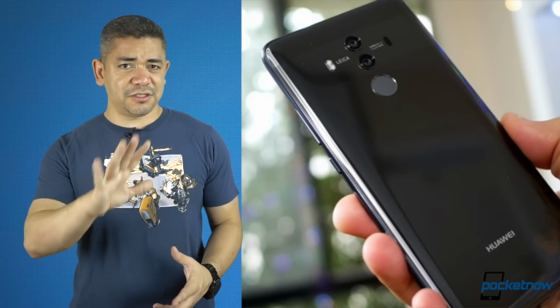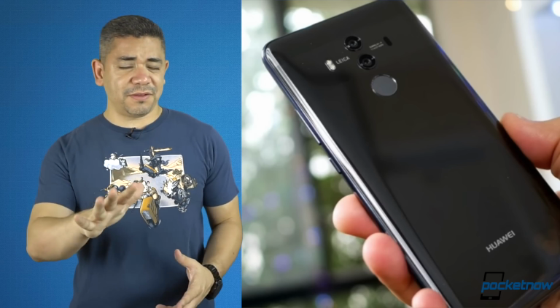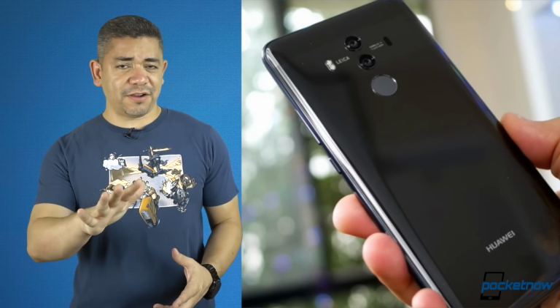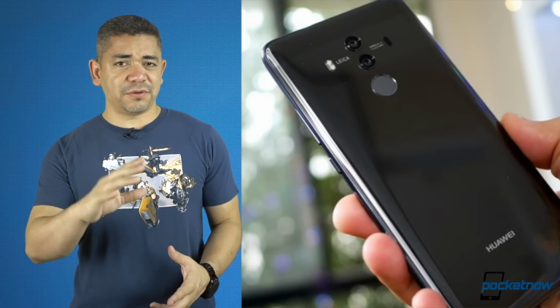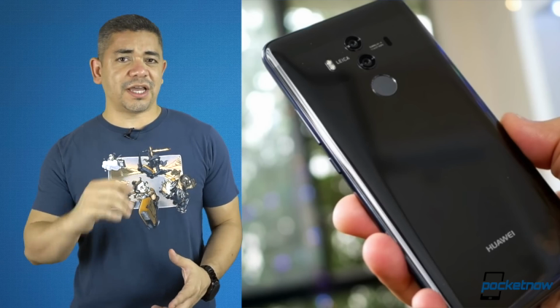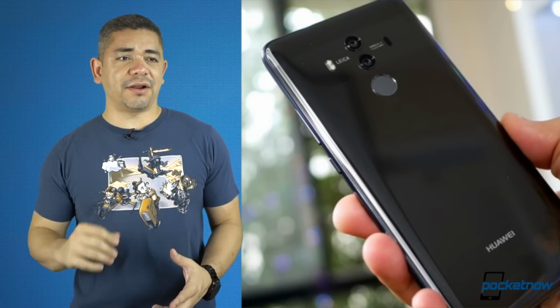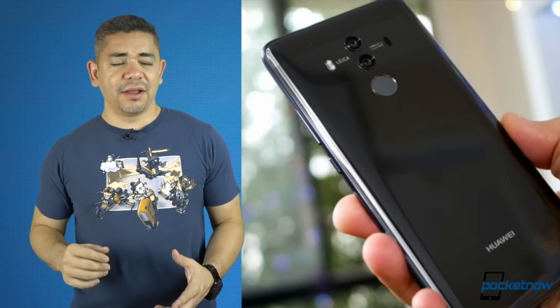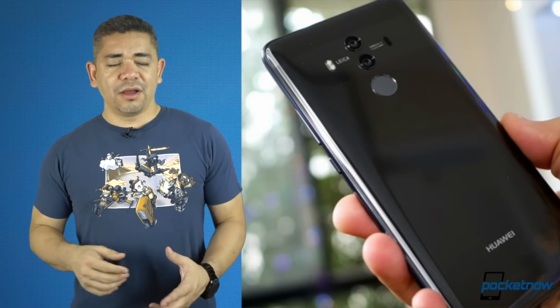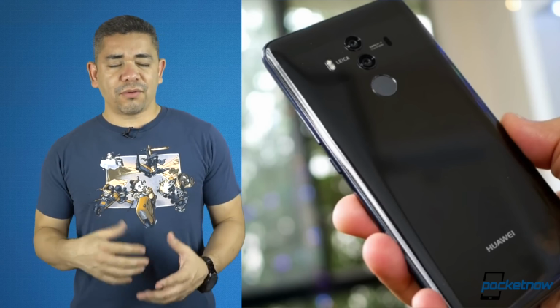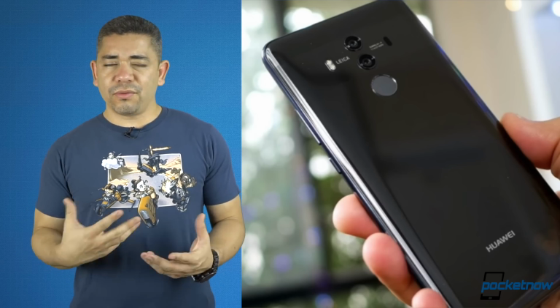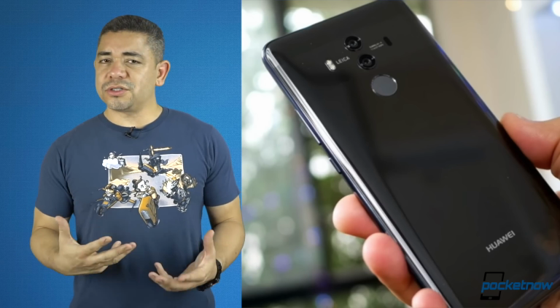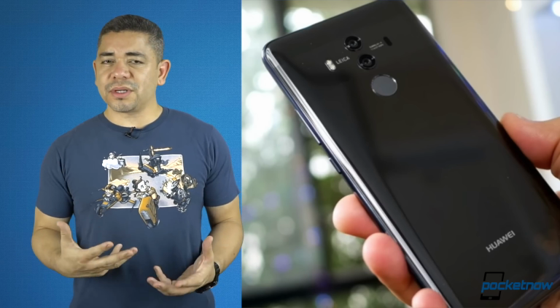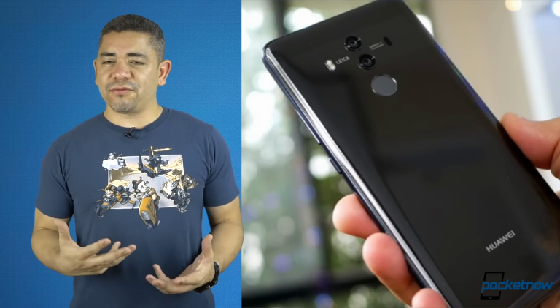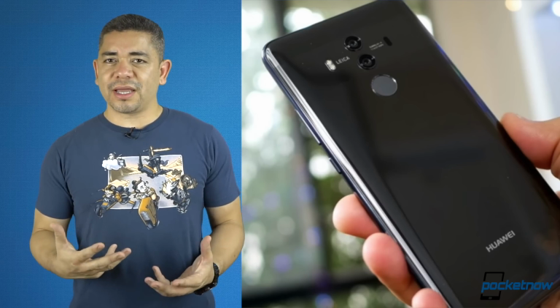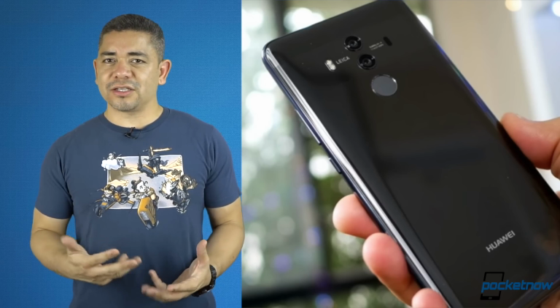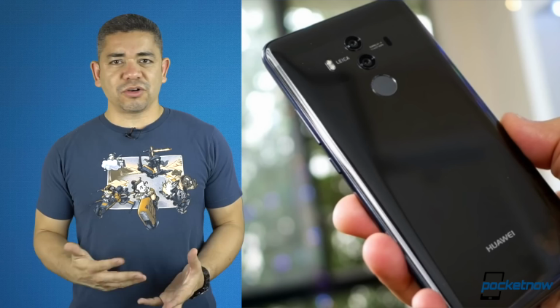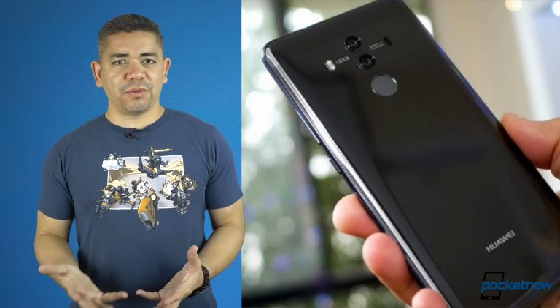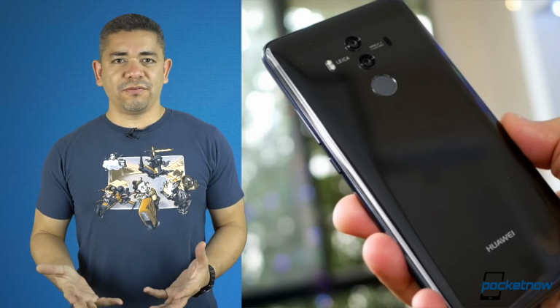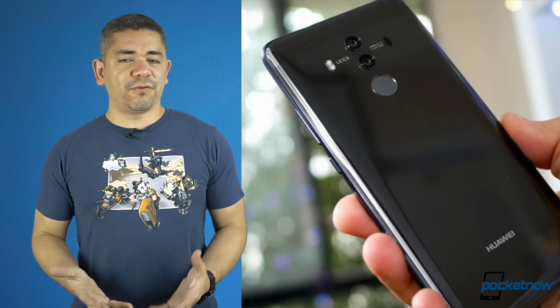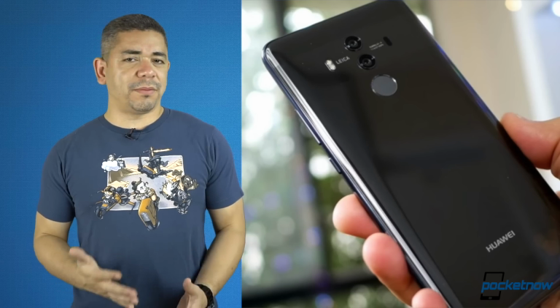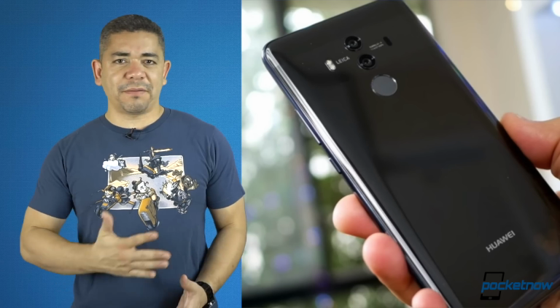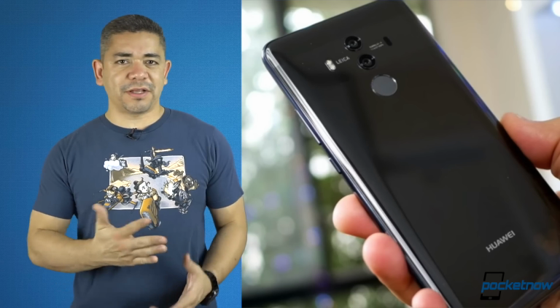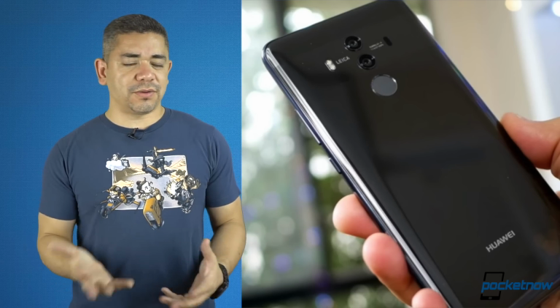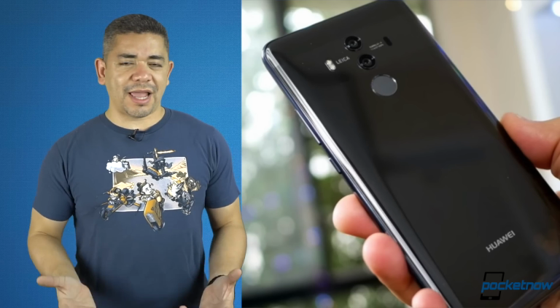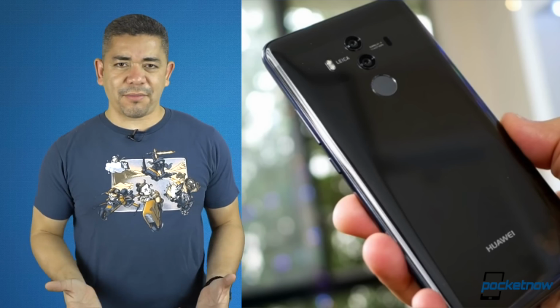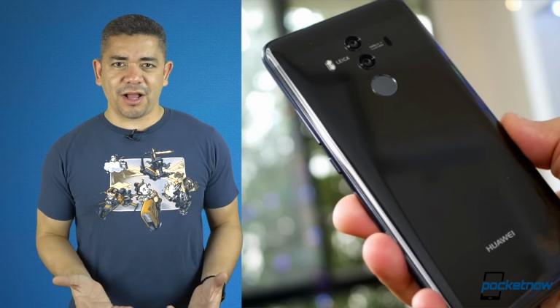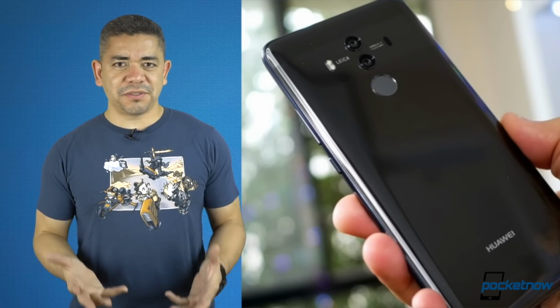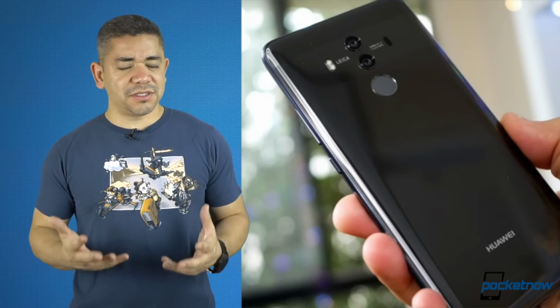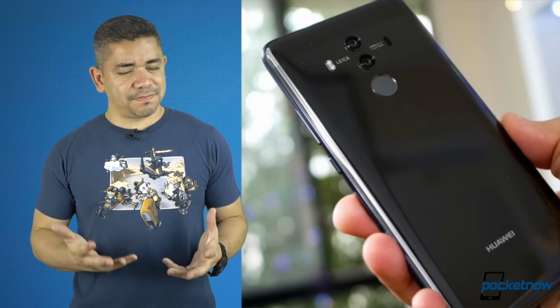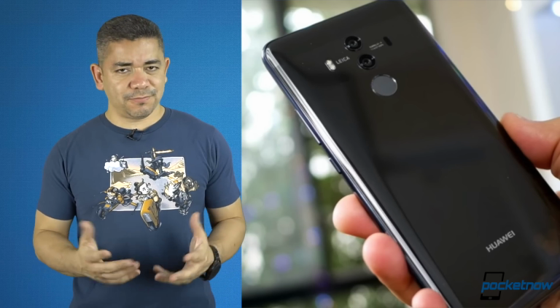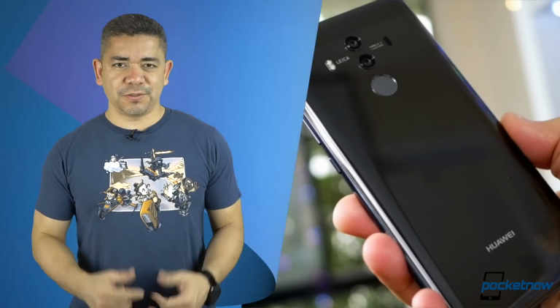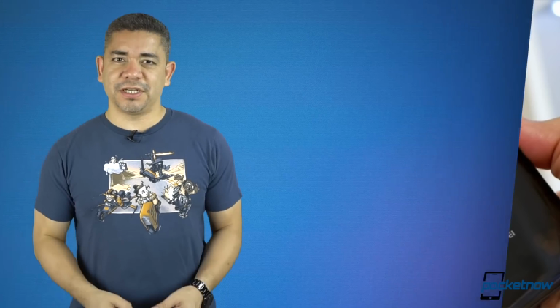In-display fingerprint scanner as well. We're also wondering if we get the triple 40 megapixel camera options. We'll see.